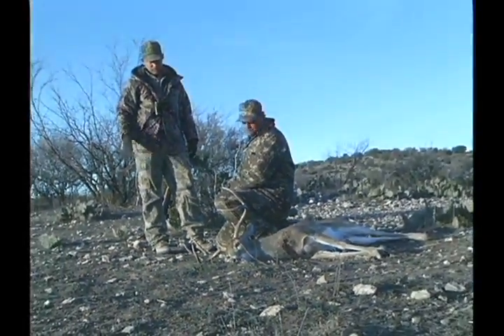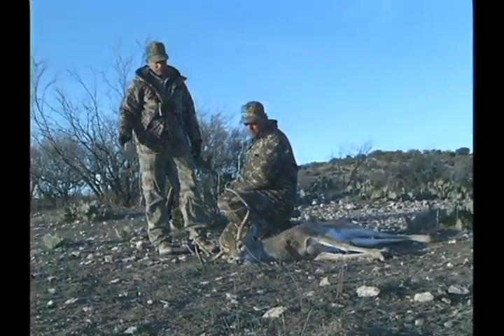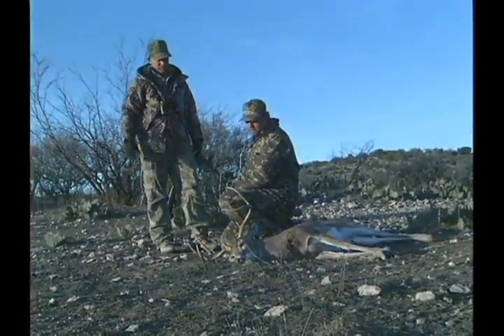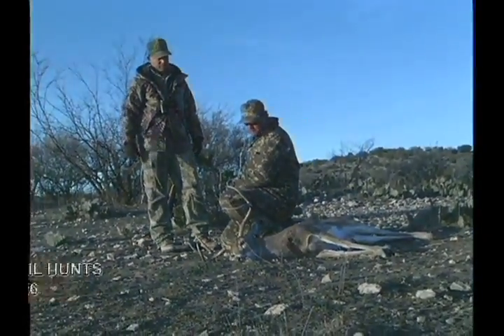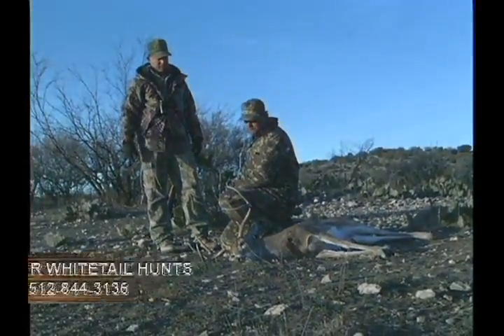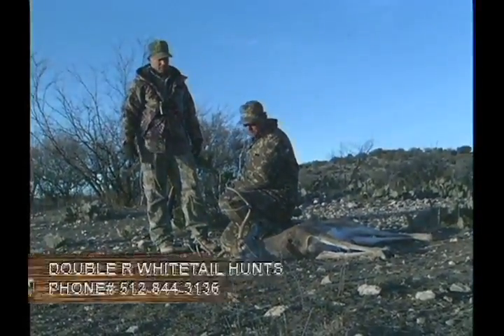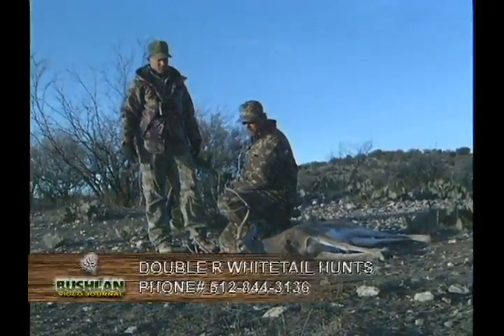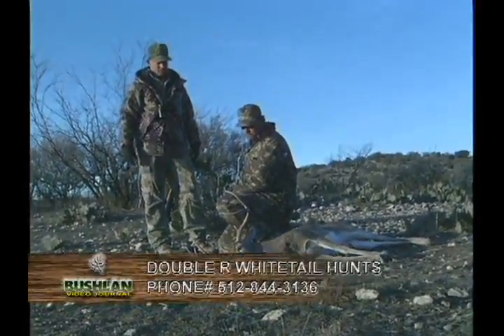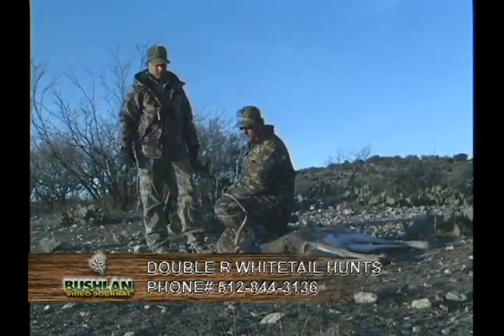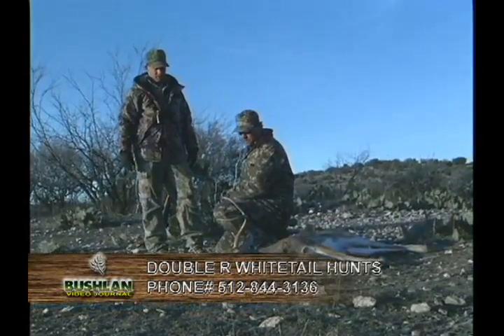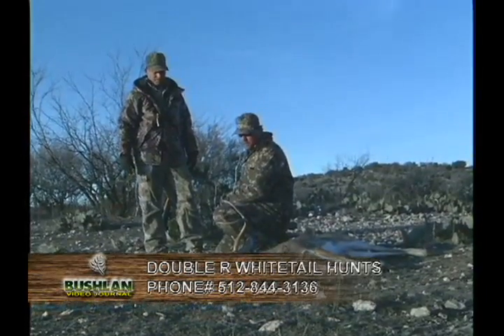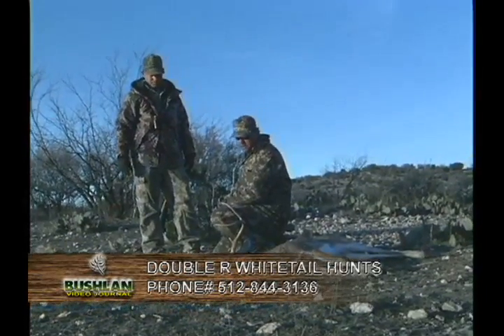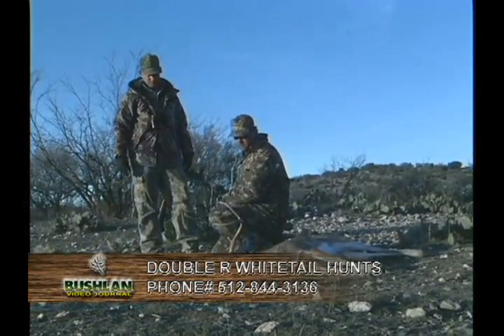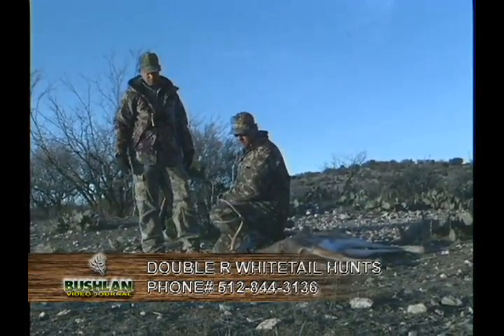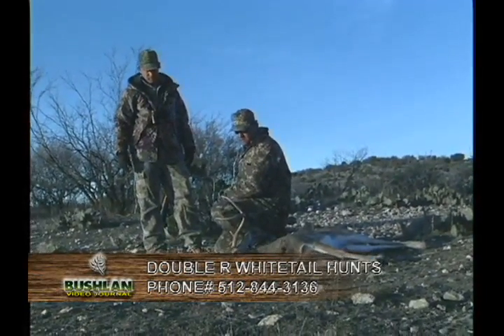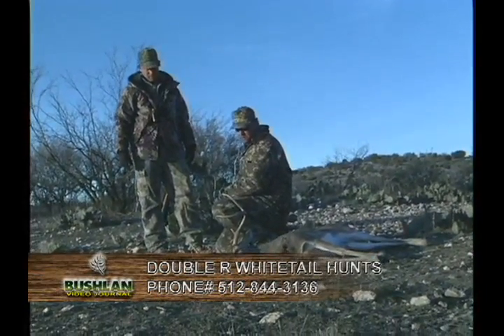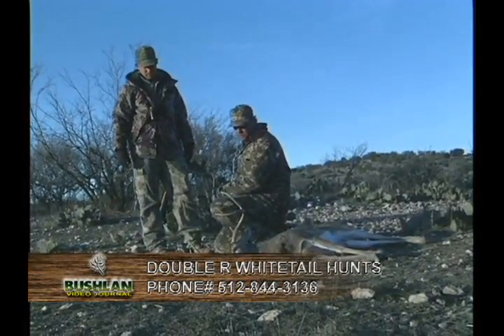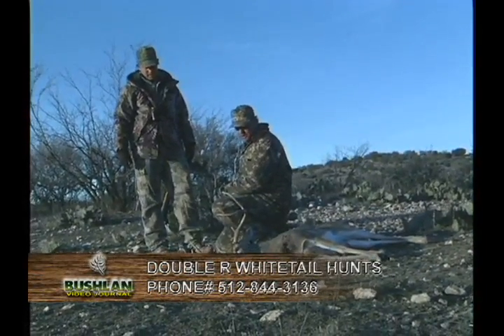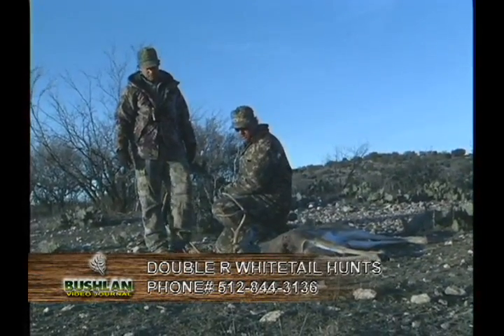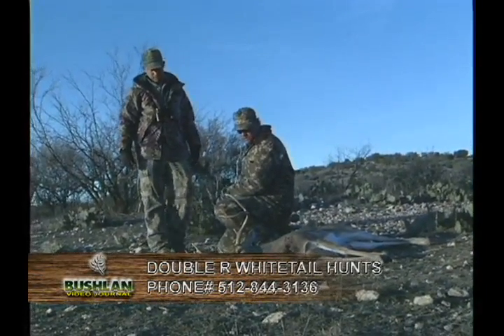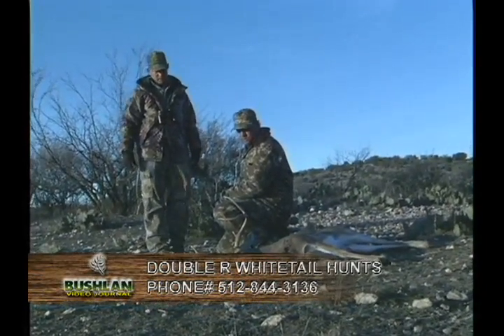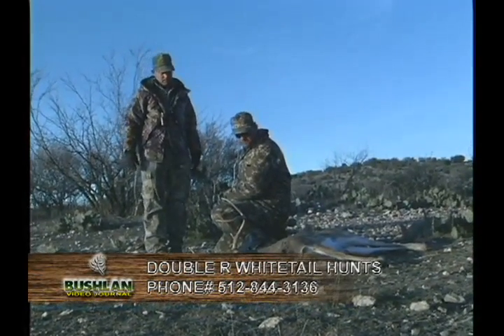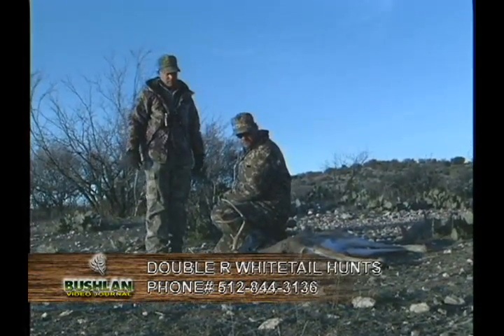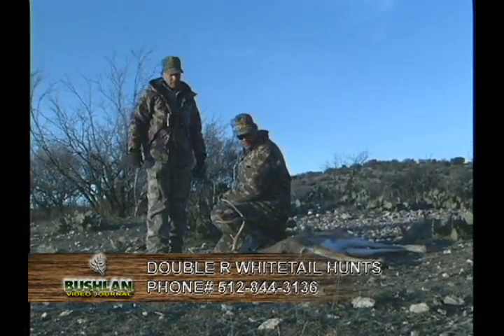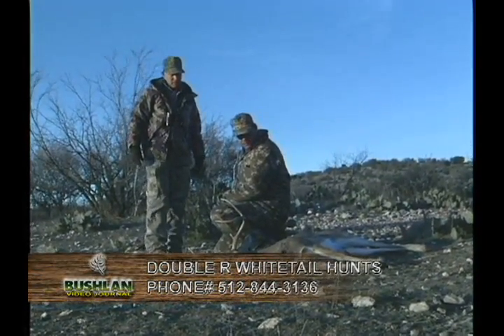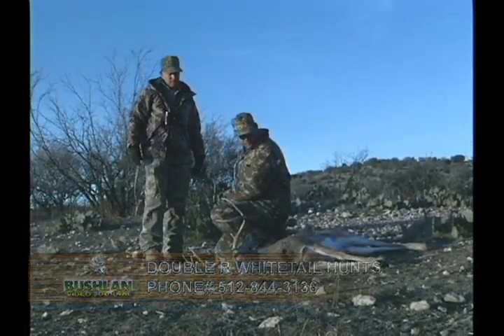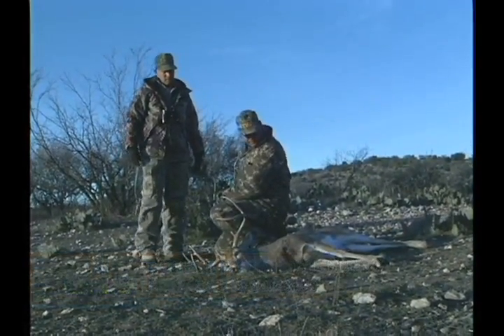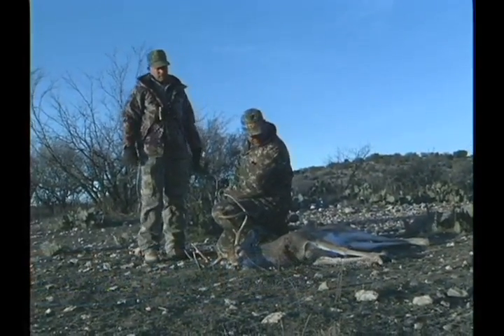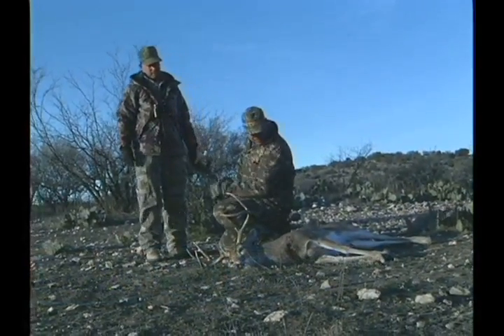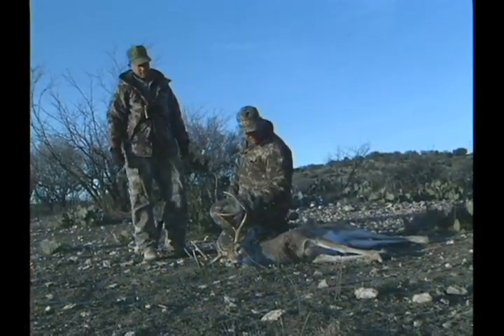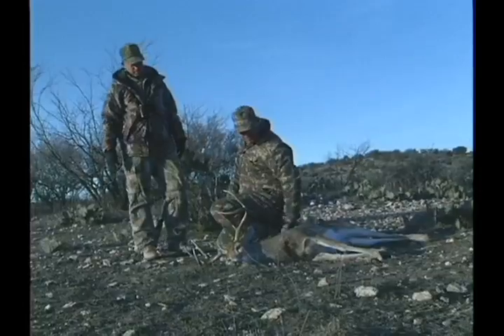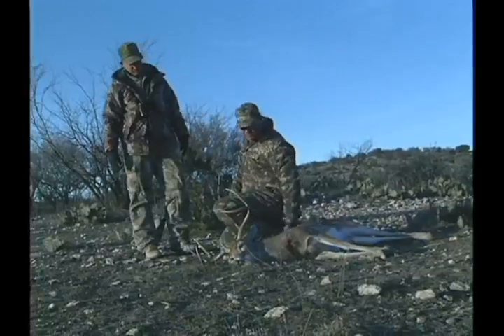Deer still come to arms good. You can still see deer chasing does. It's a nice eight point, boy. Probably four or five years old.